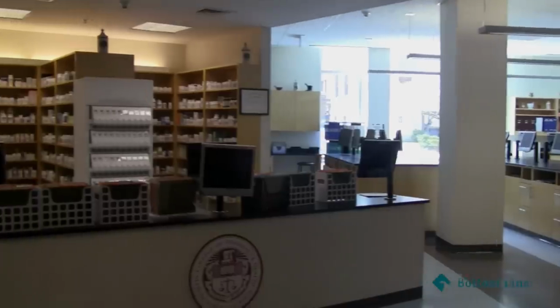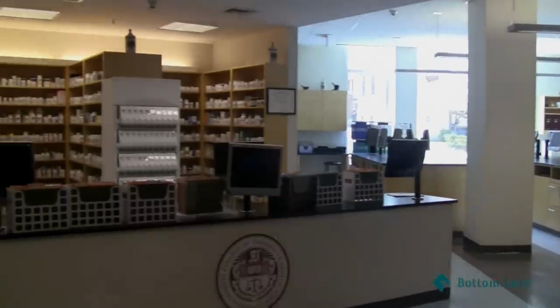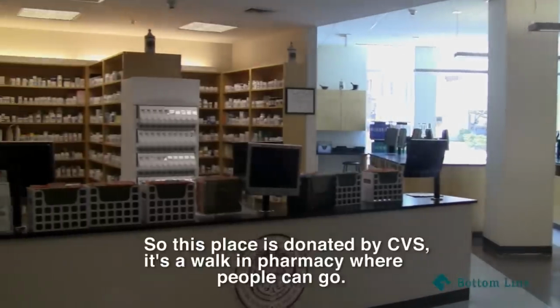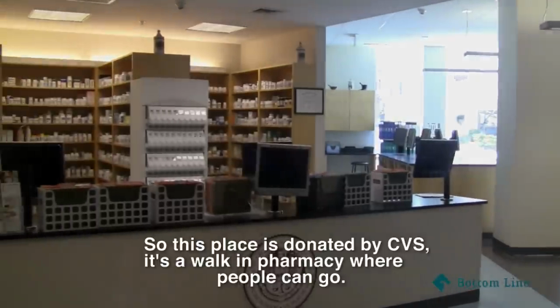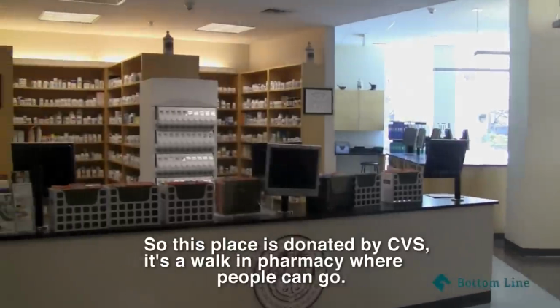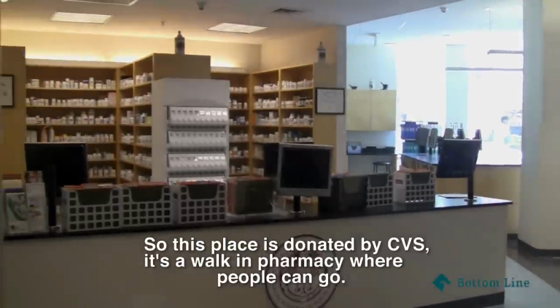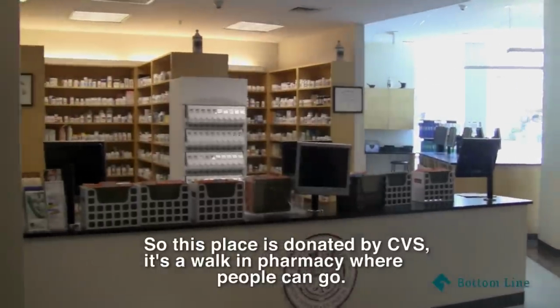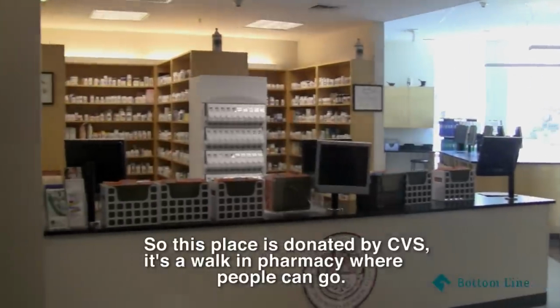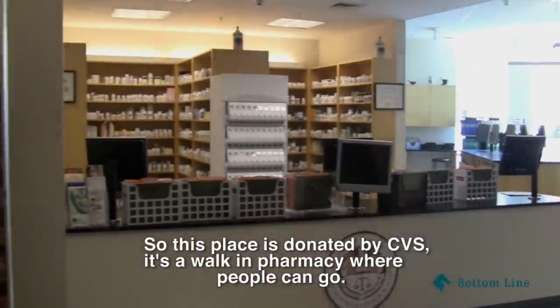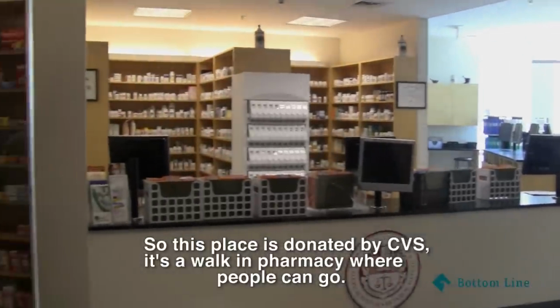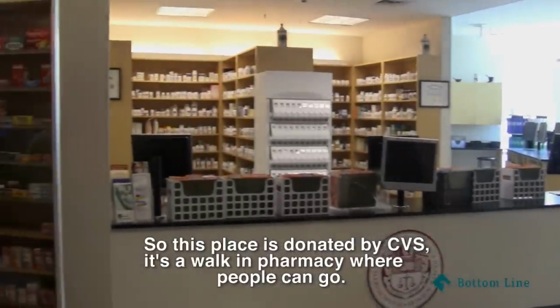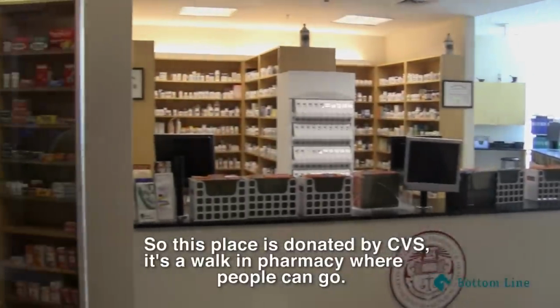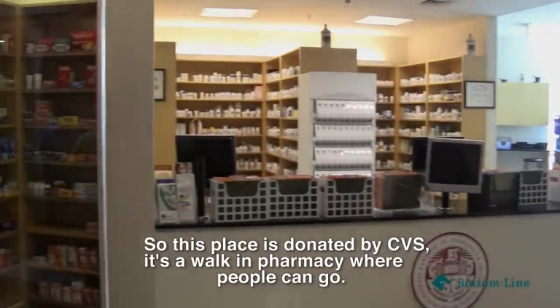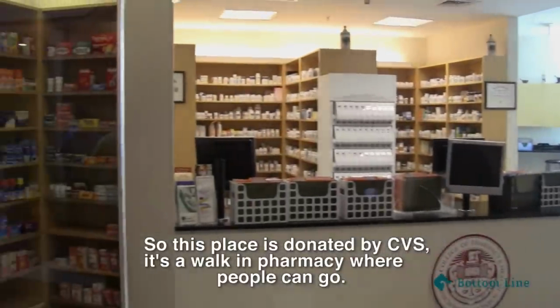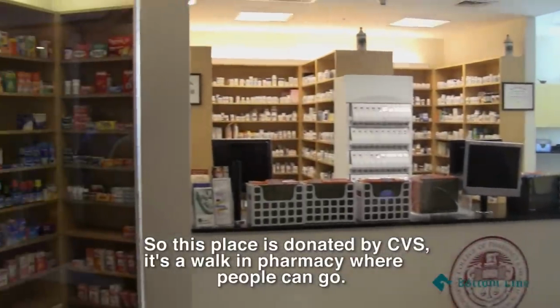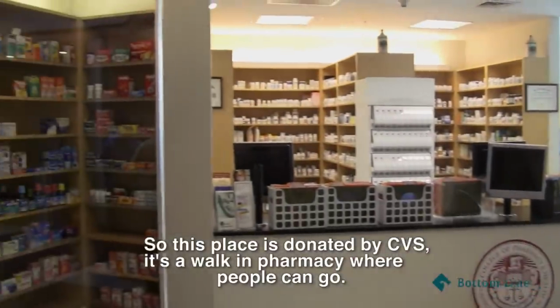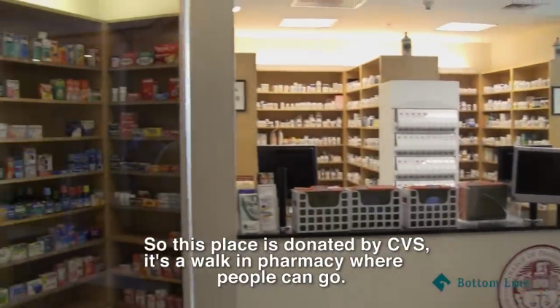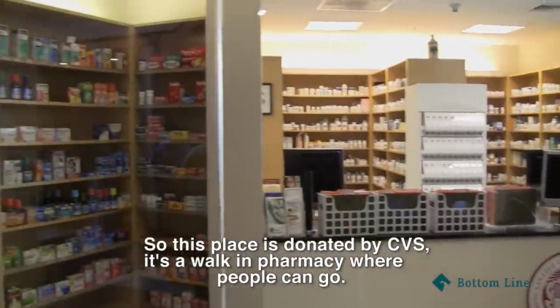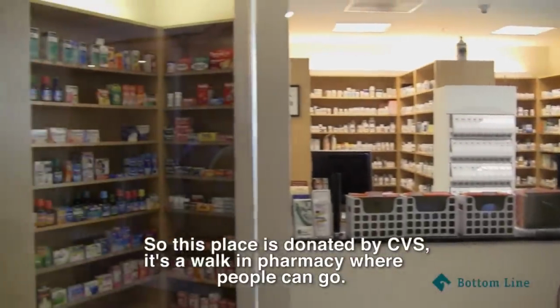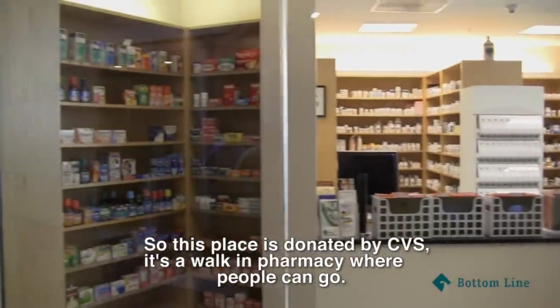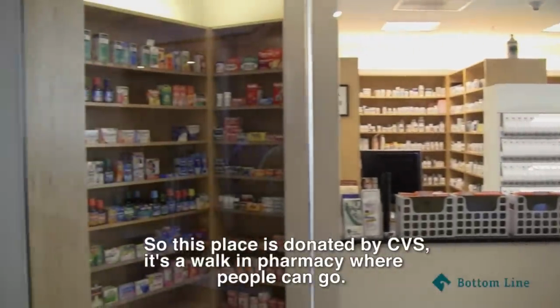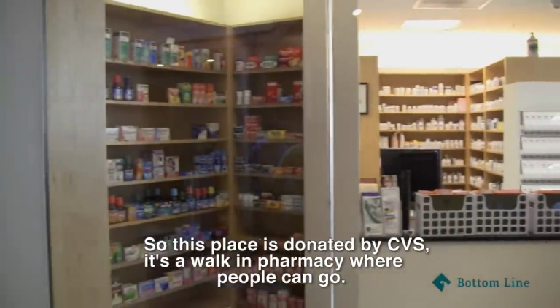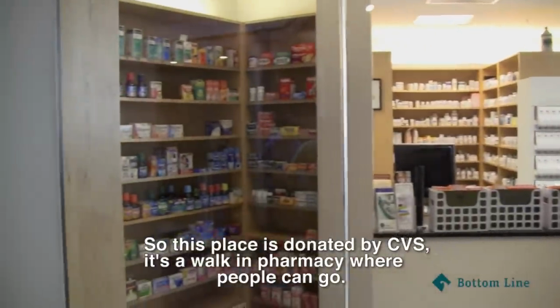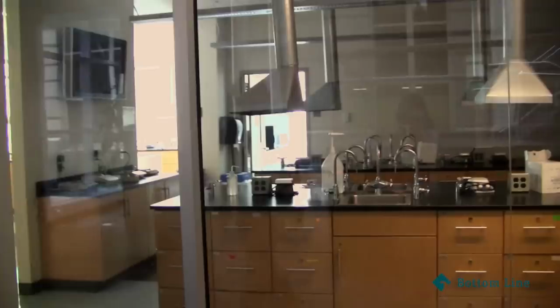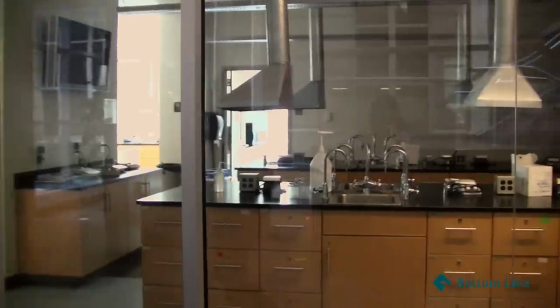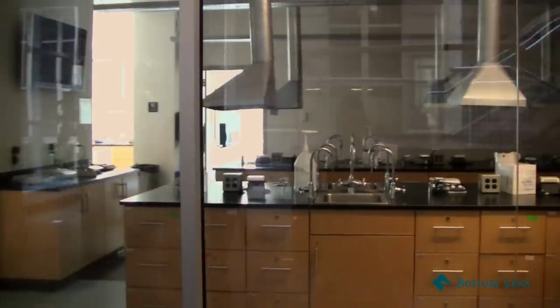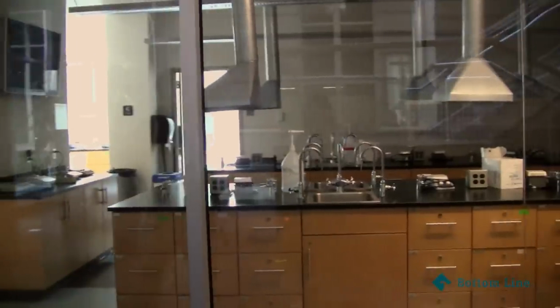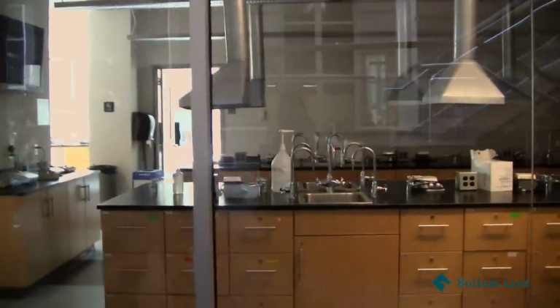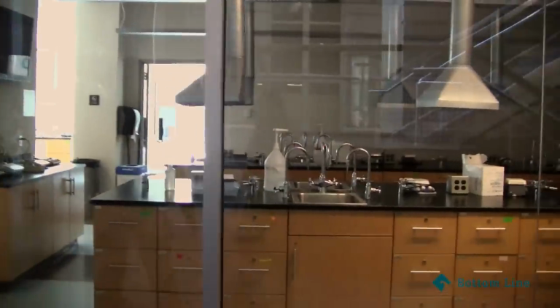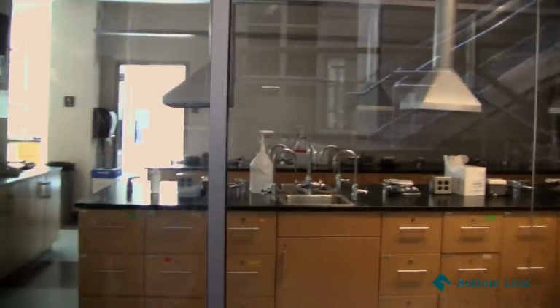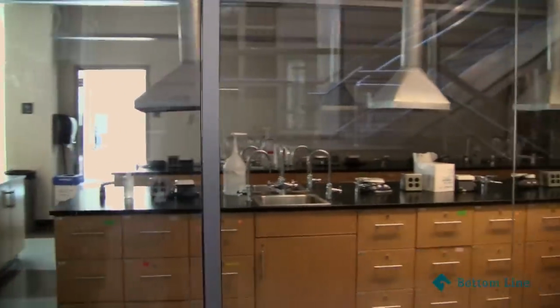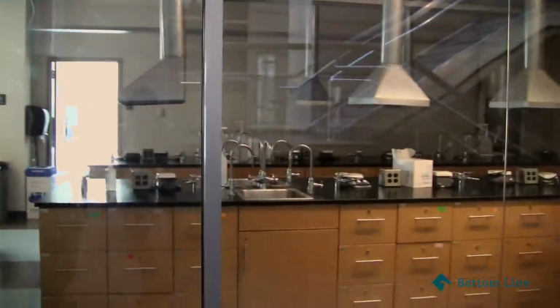So this place is normally by CVS, it's a lot of pharmacy. So this is the lab.